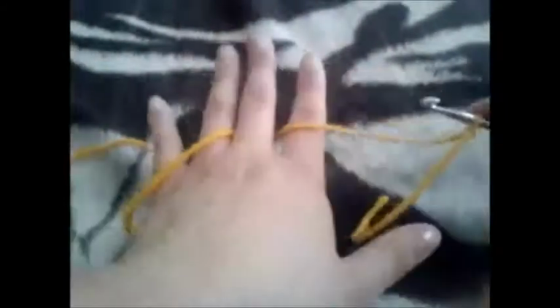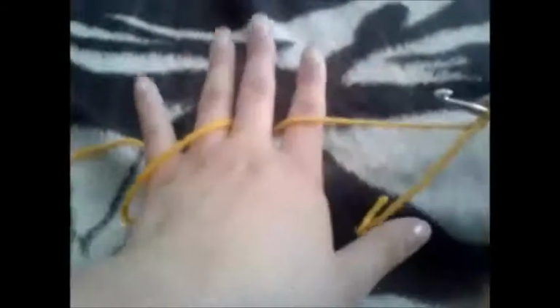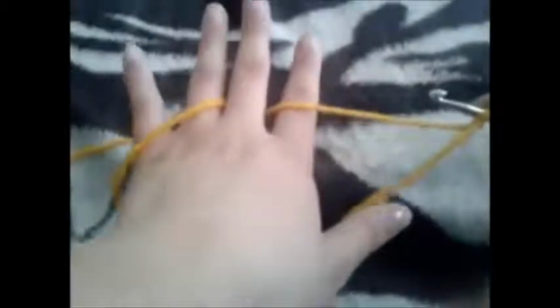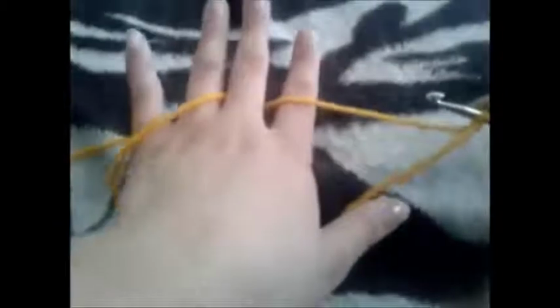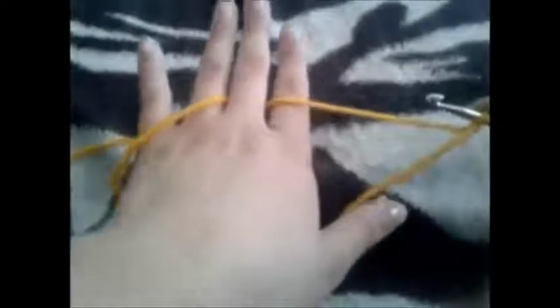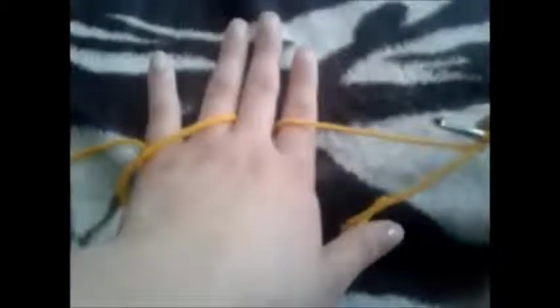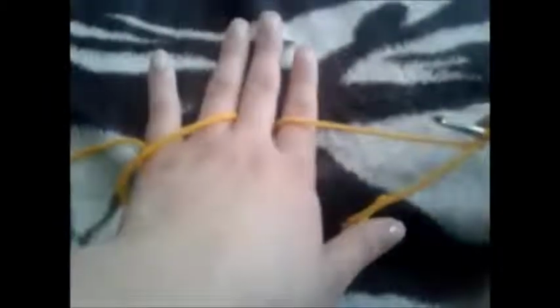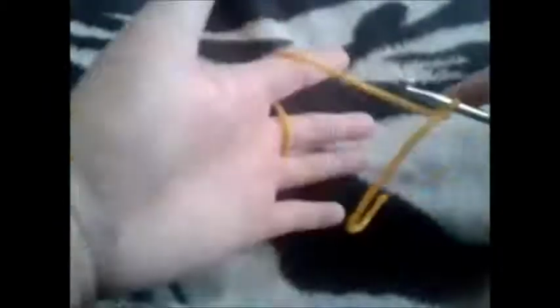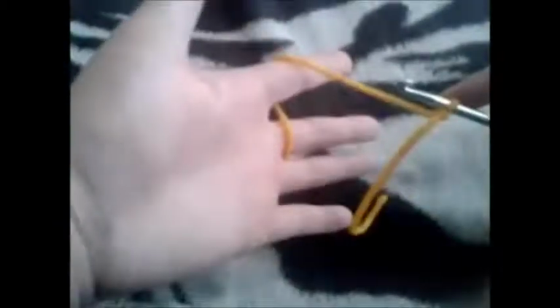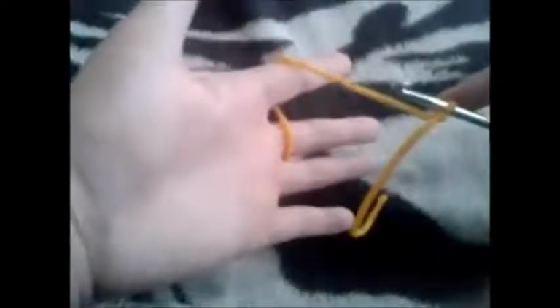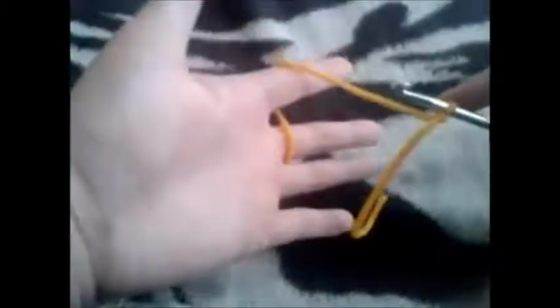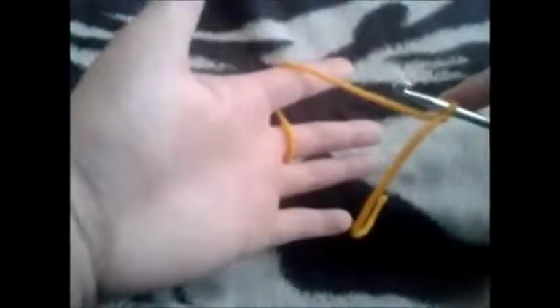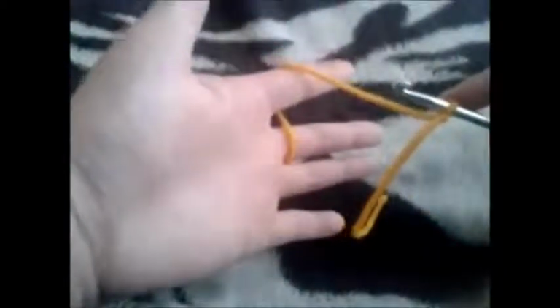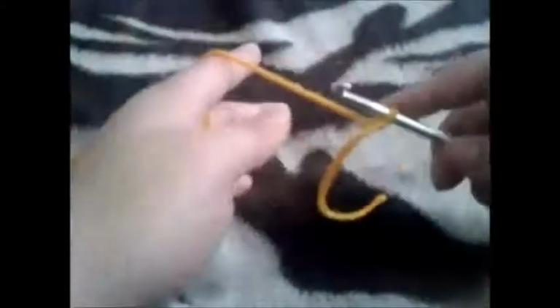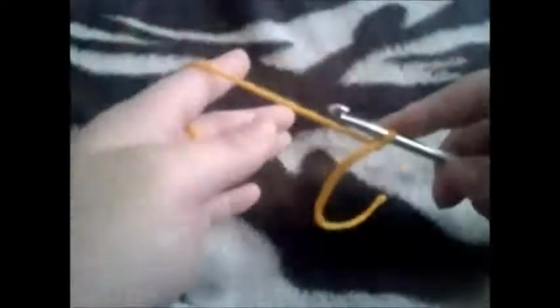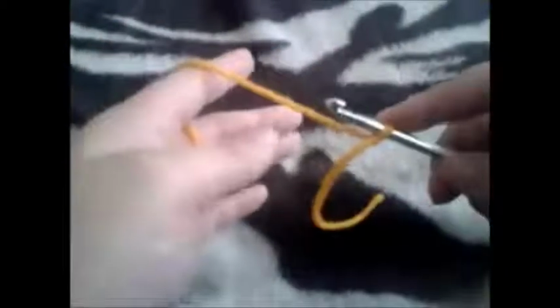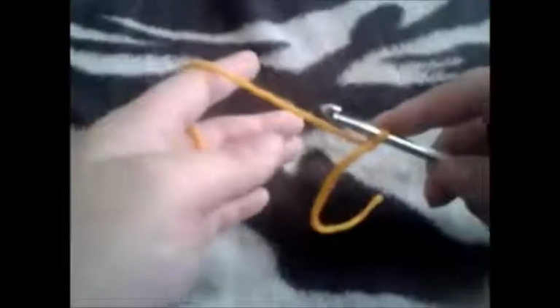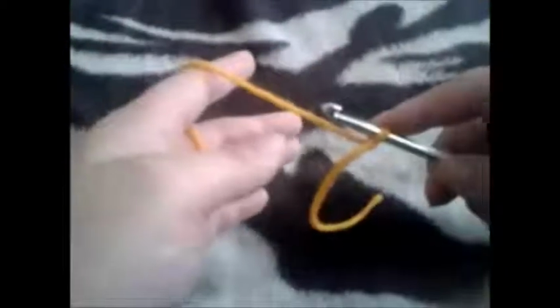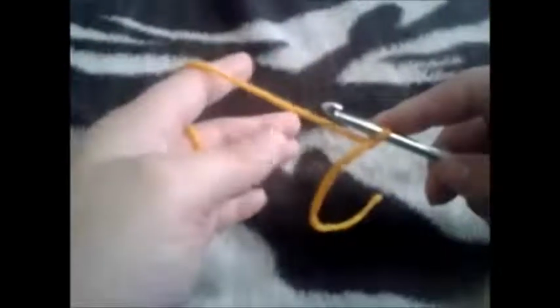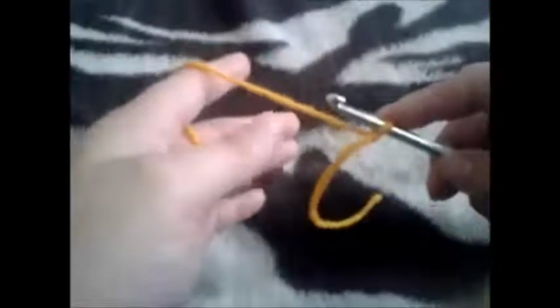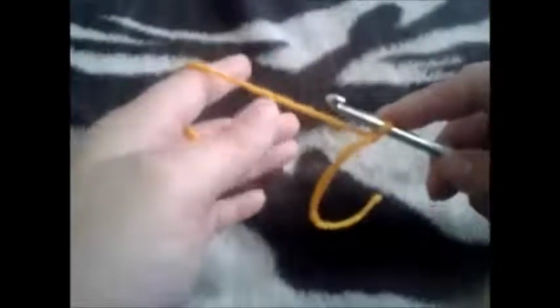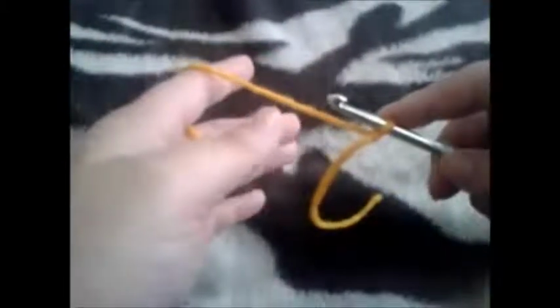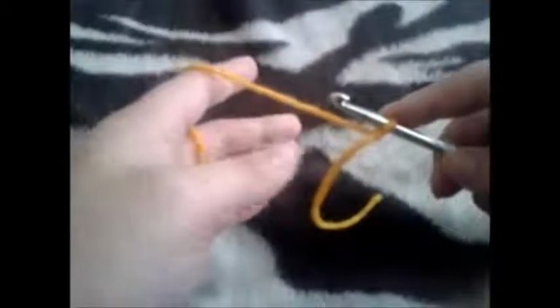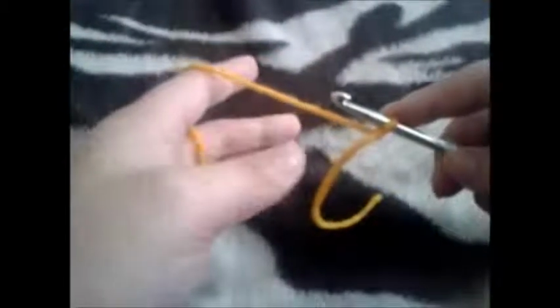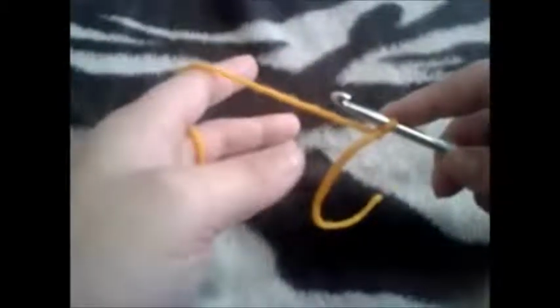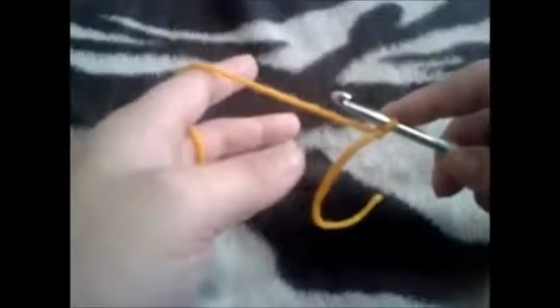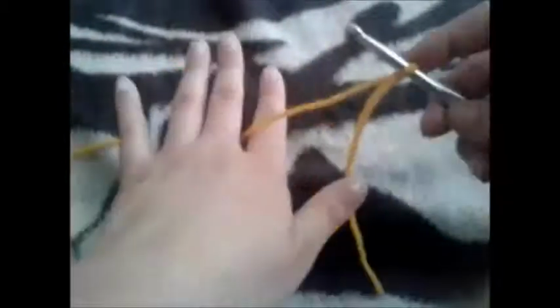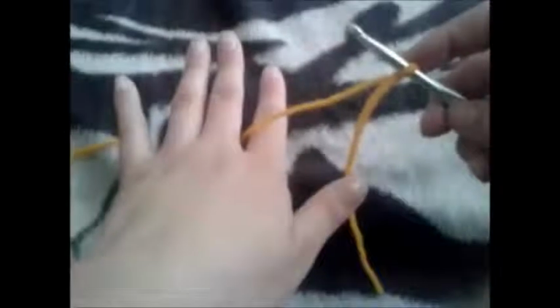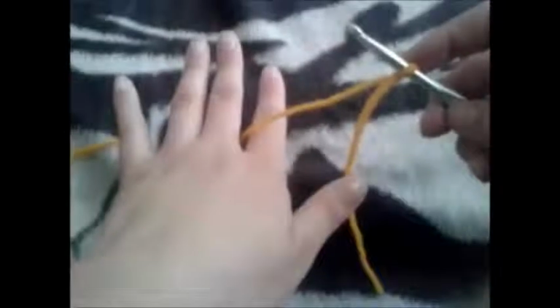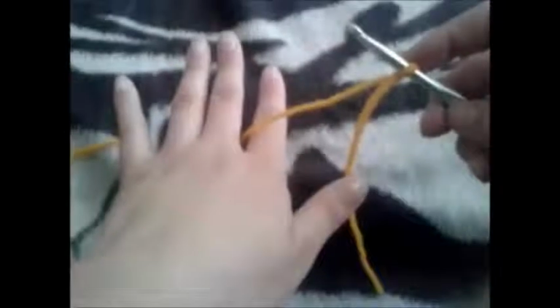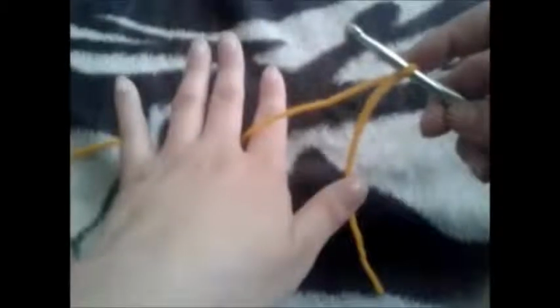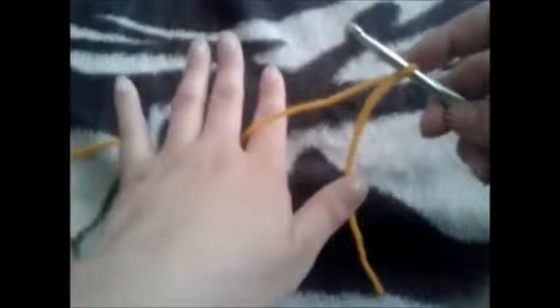There are different ways that you can hold your yarn. No matter how you hold it, you want to make sure that you keep a constant tension.